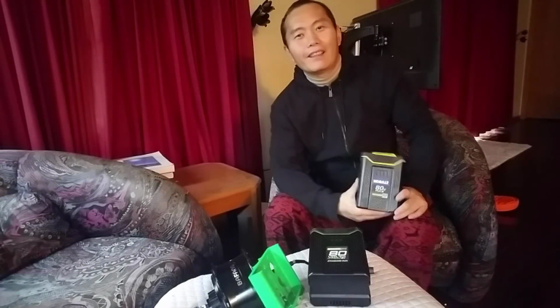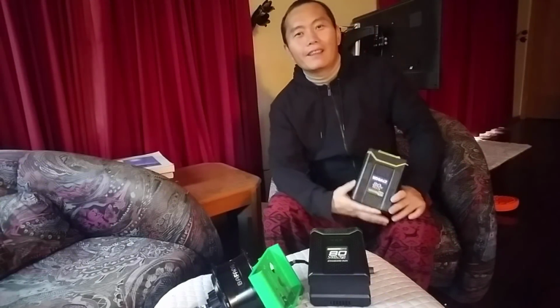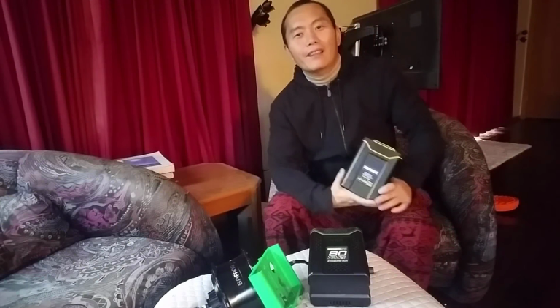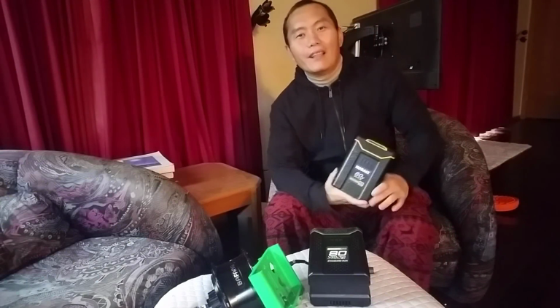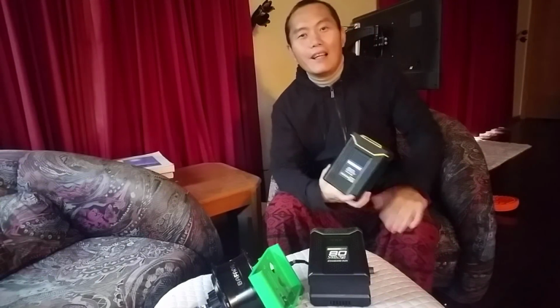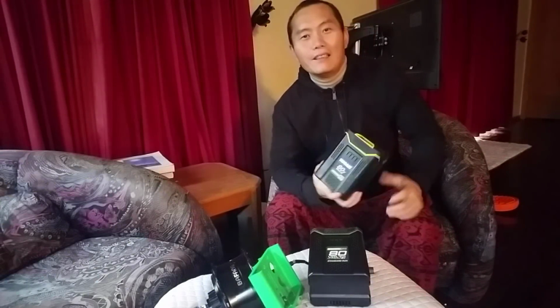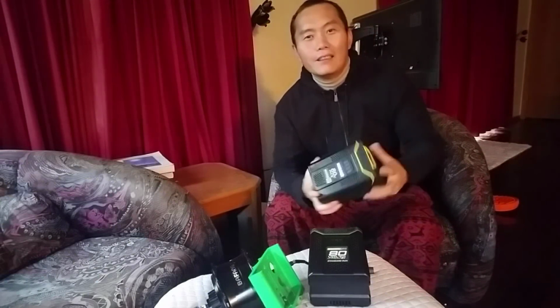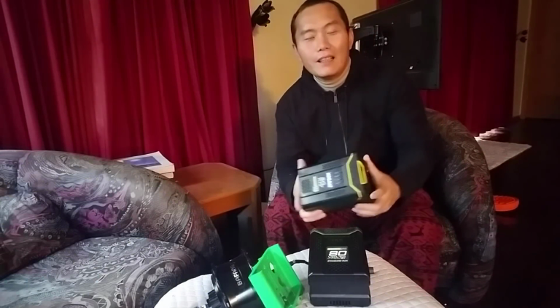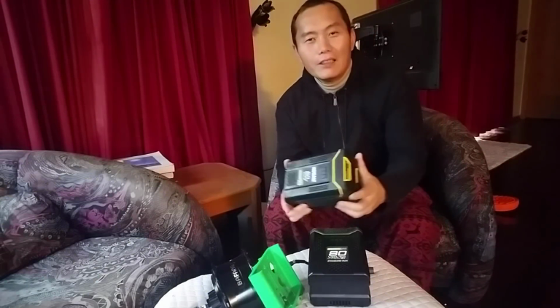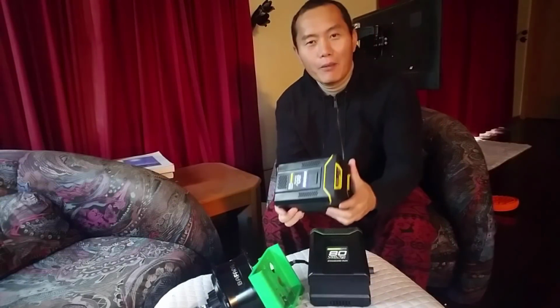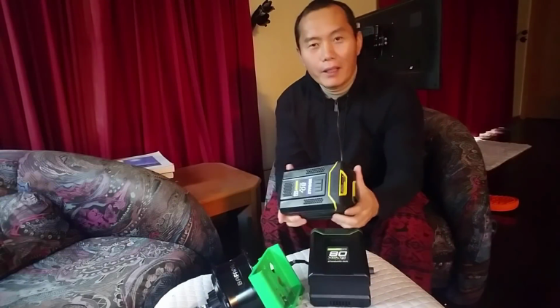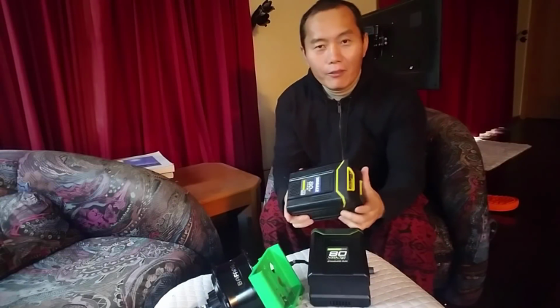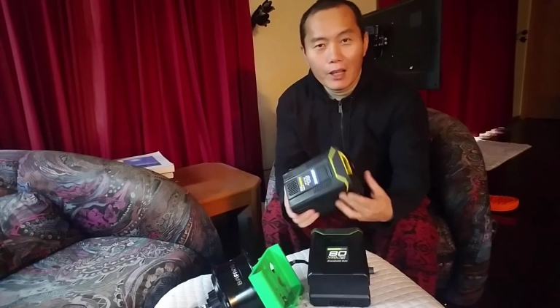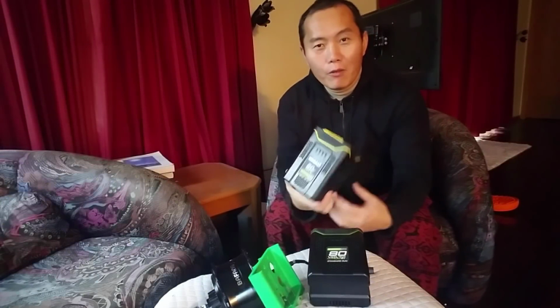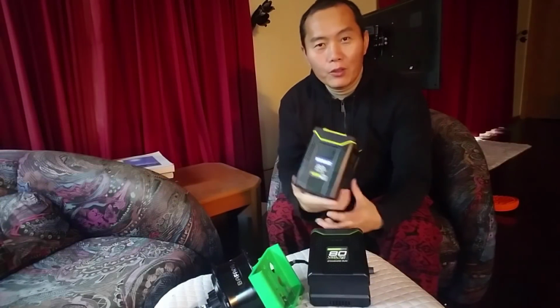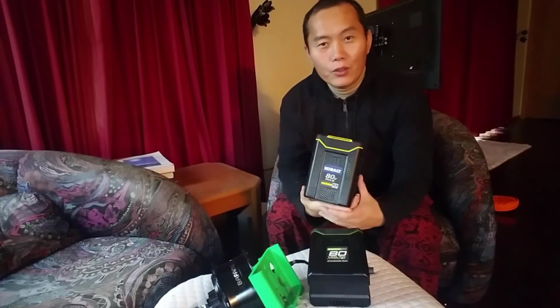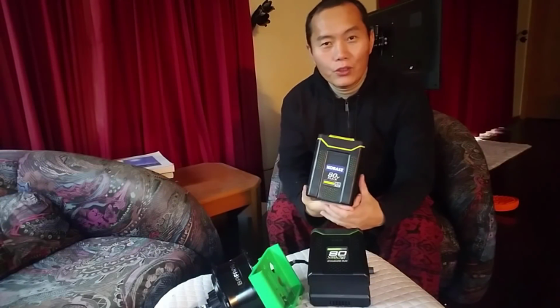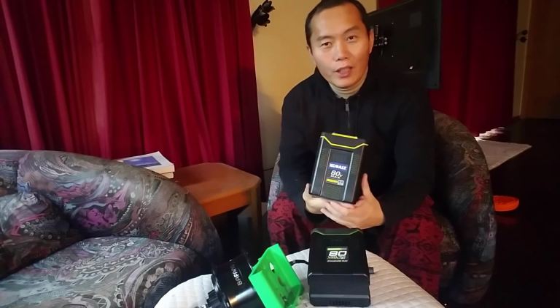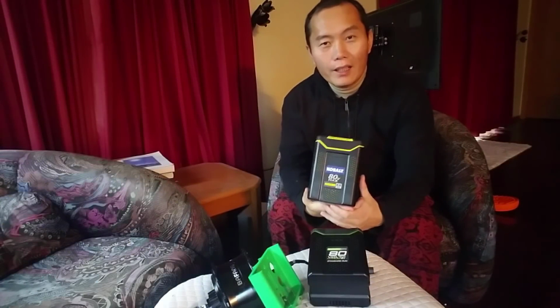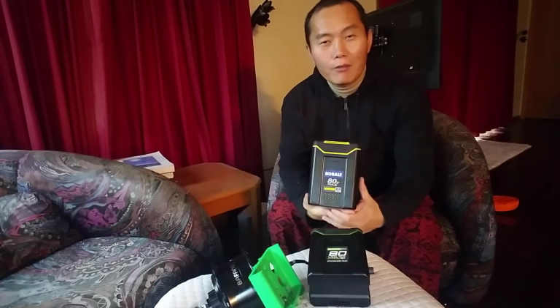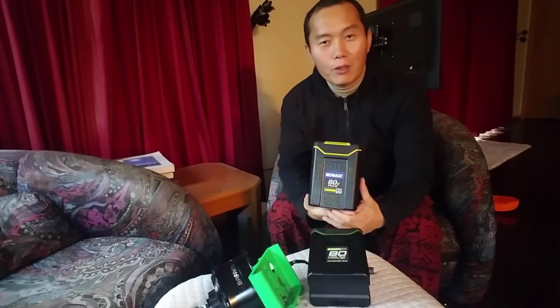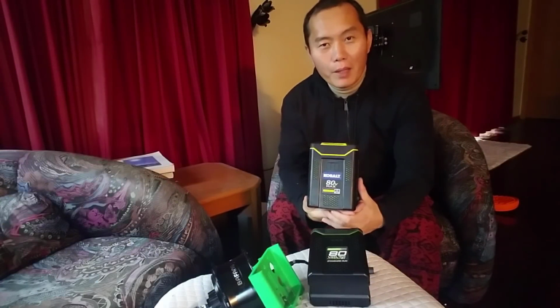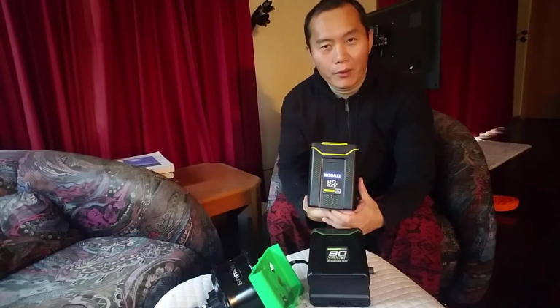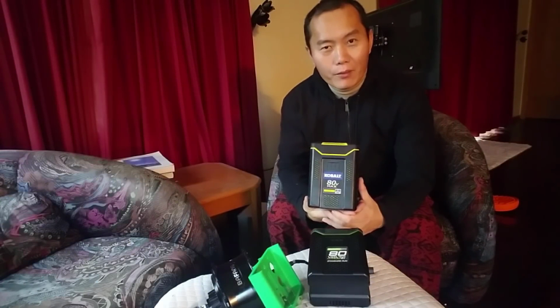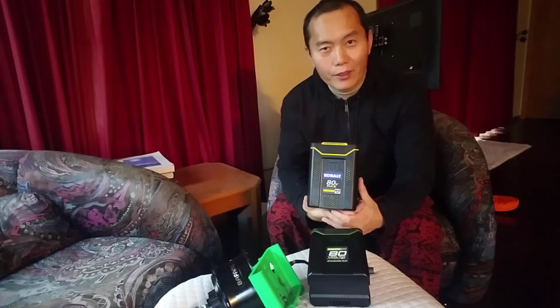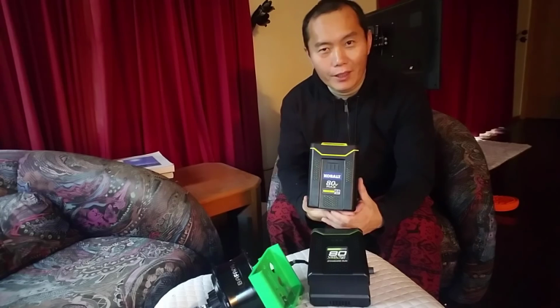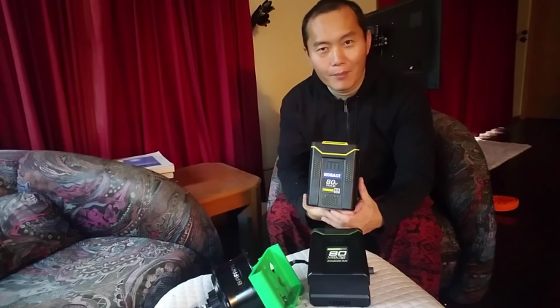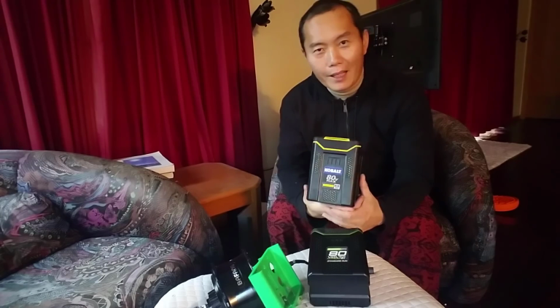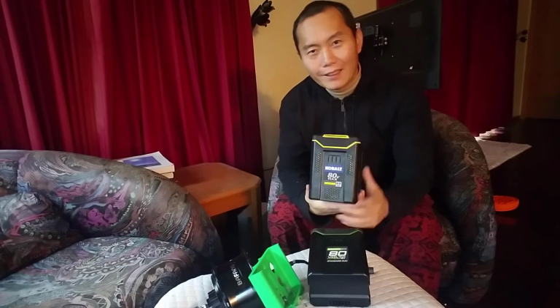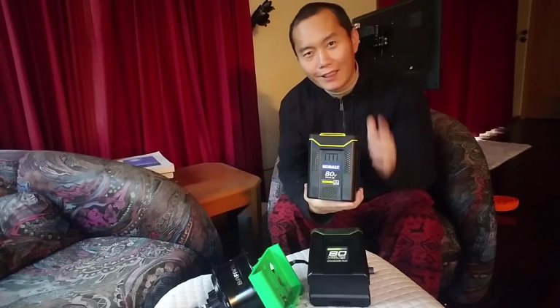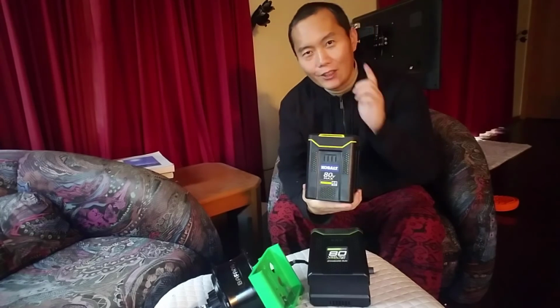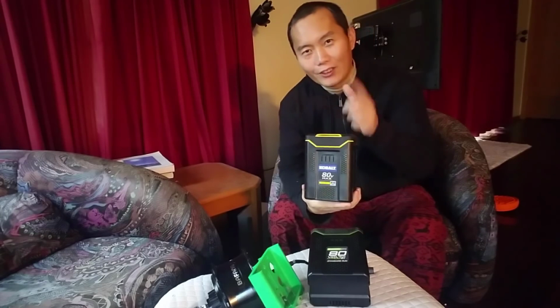Hi guys, today's topic: why you want to use your 80 volt battery for your e-bike. Stay tuned.